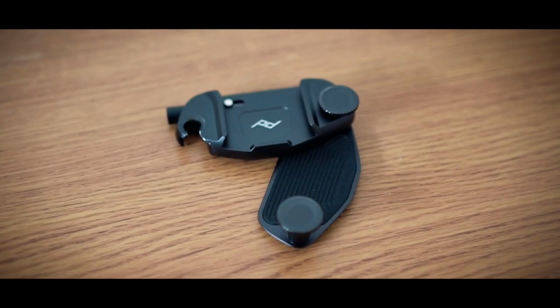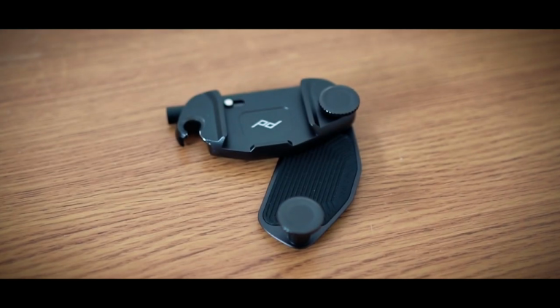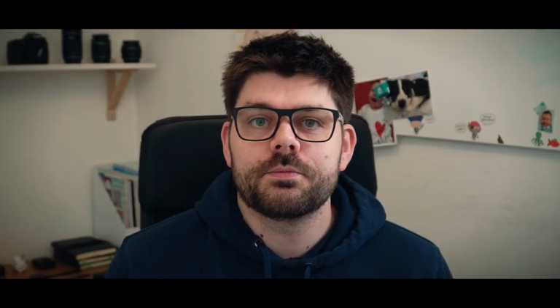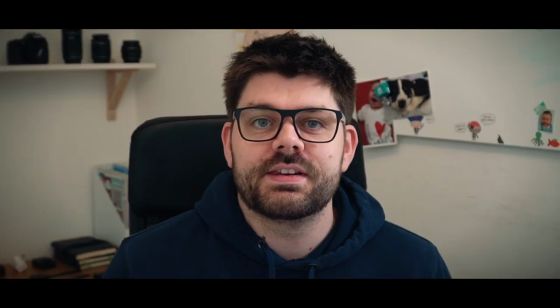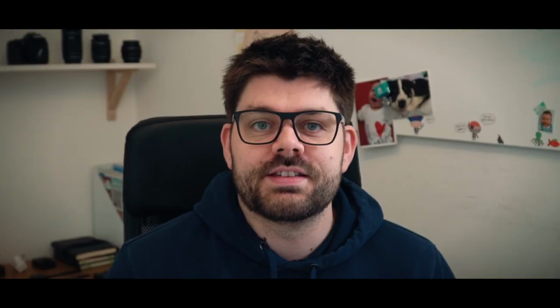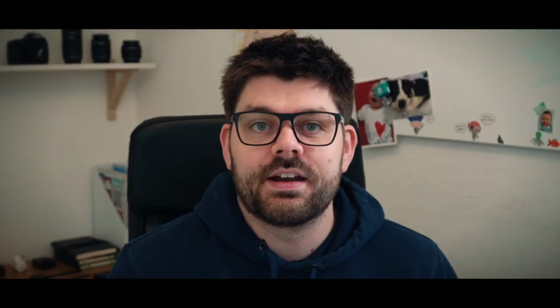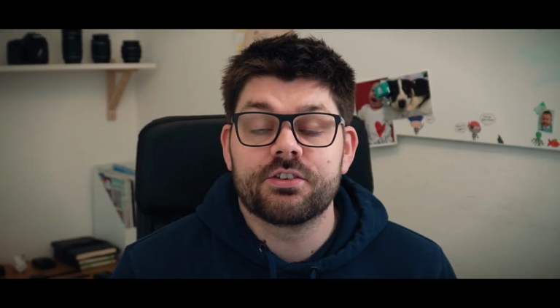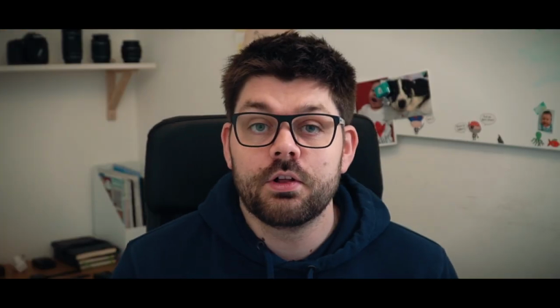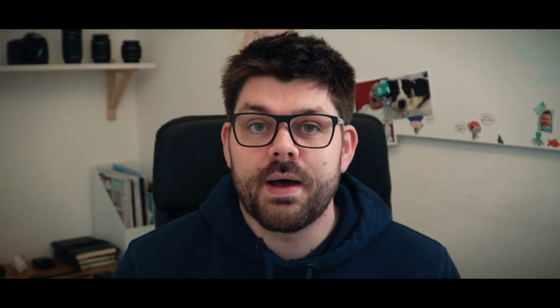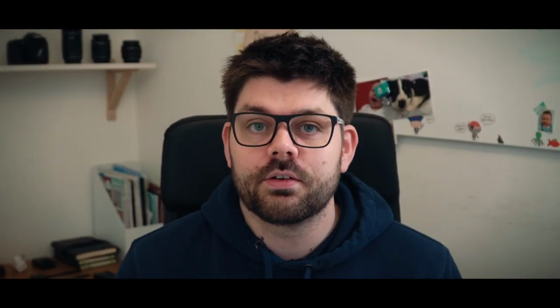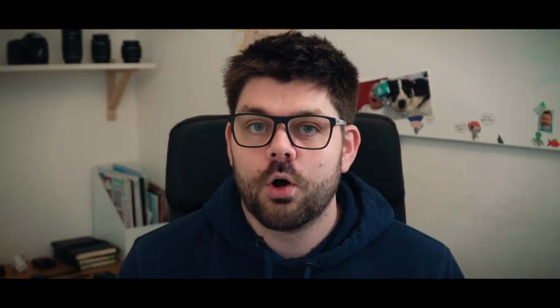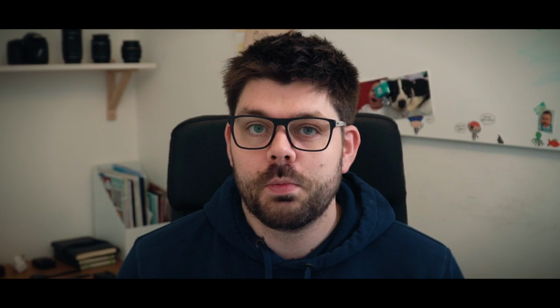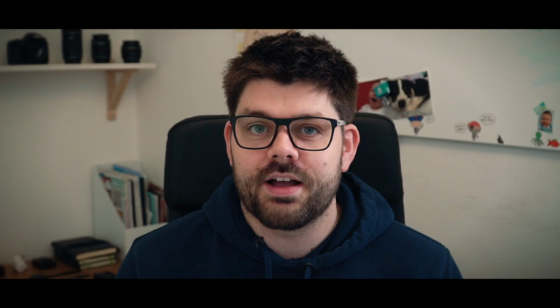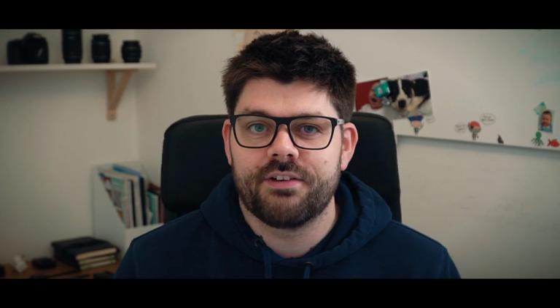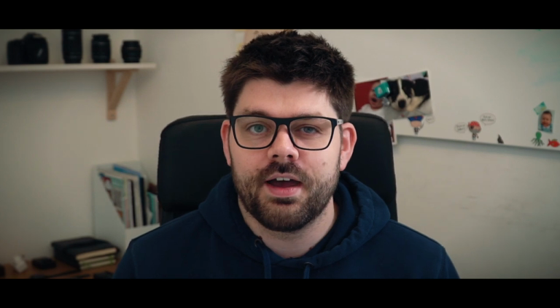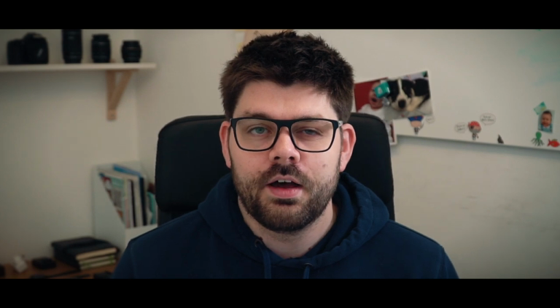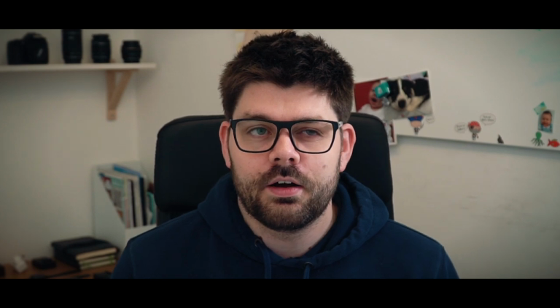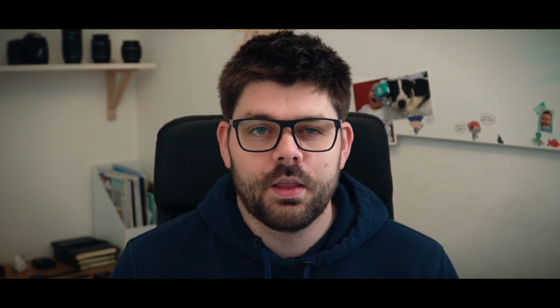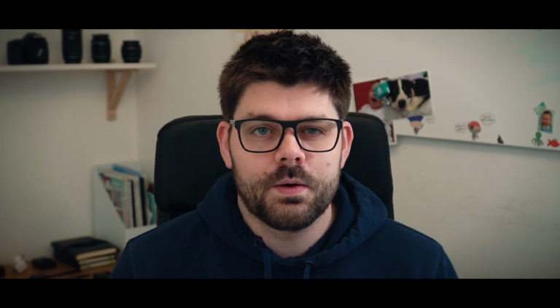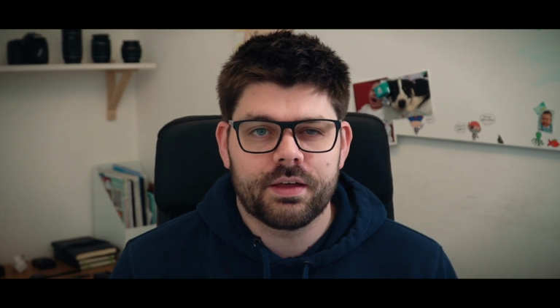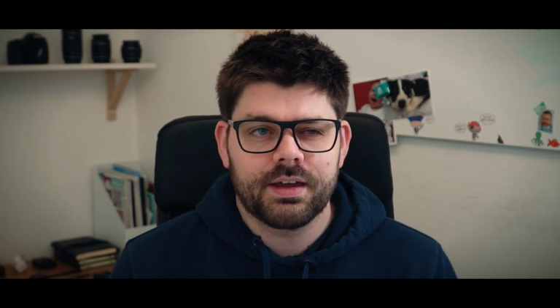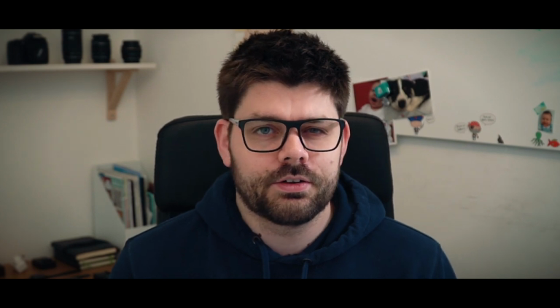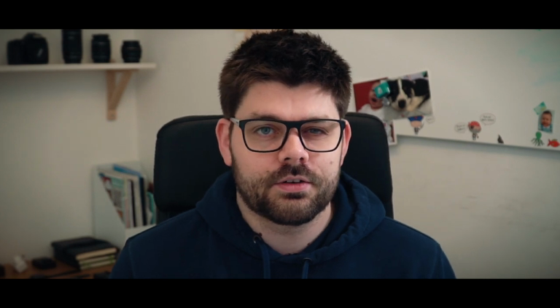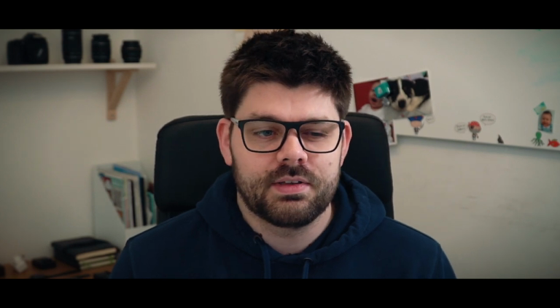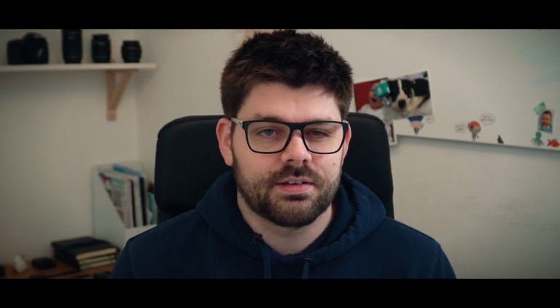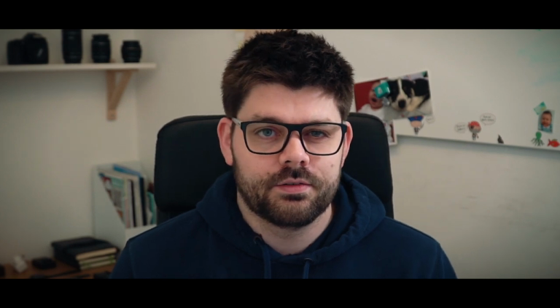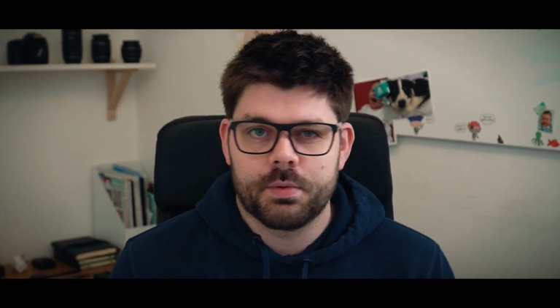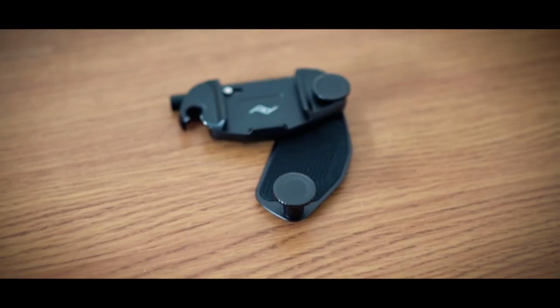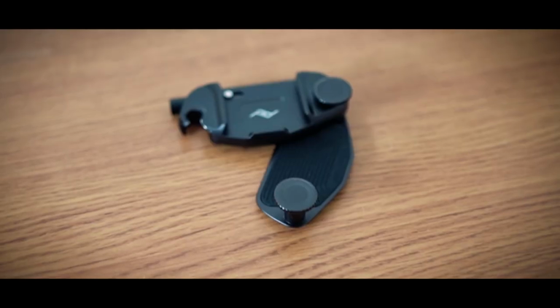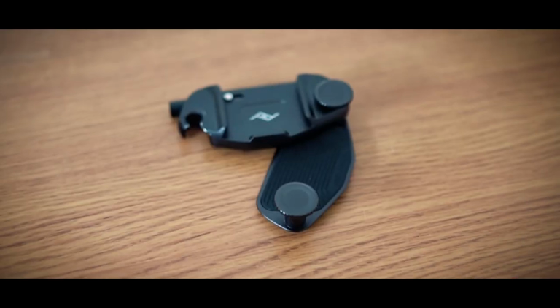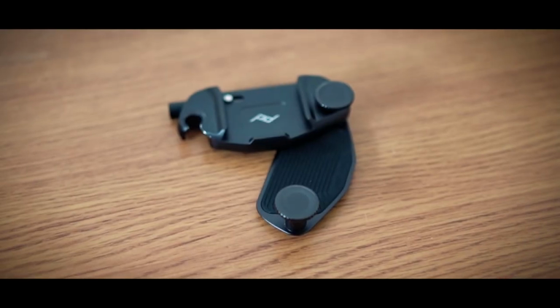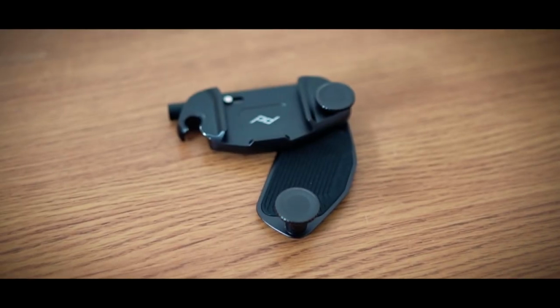First up the design — it's an all metal, all black affair, although I think it does come in silver but I got the black one.